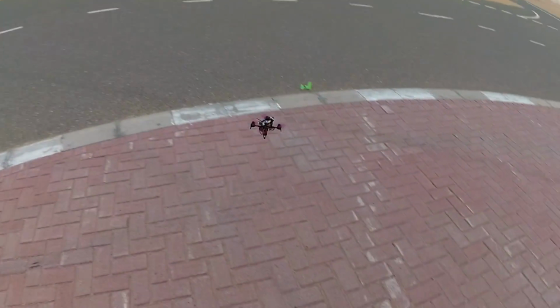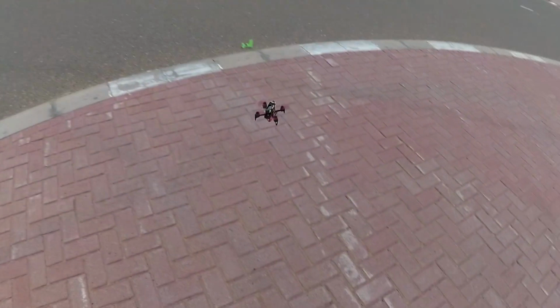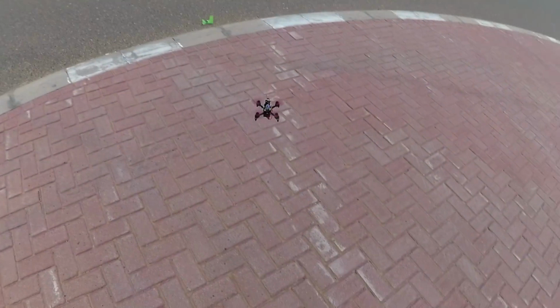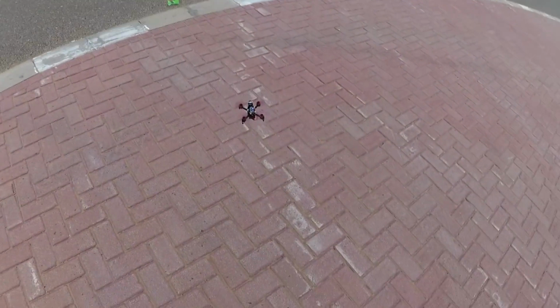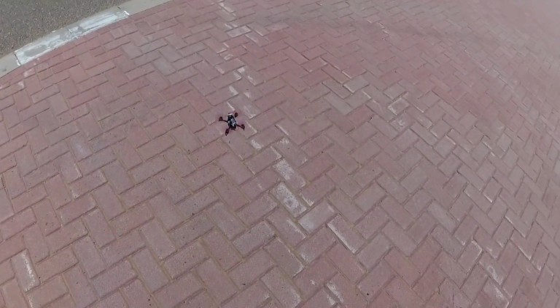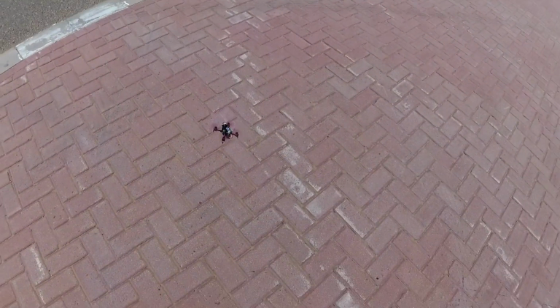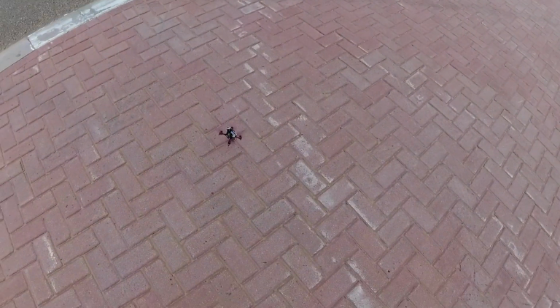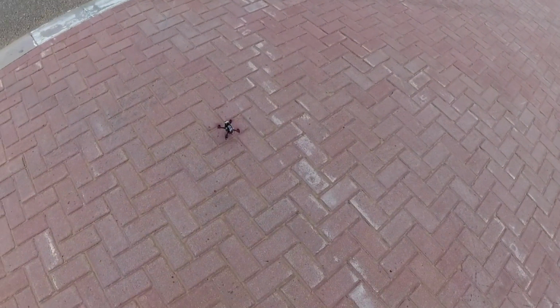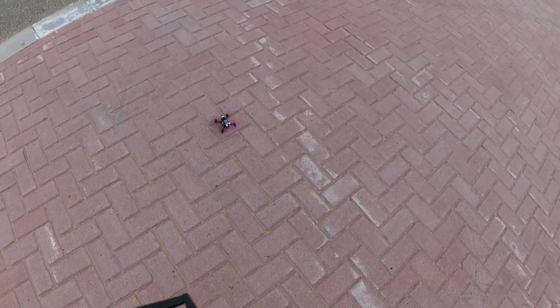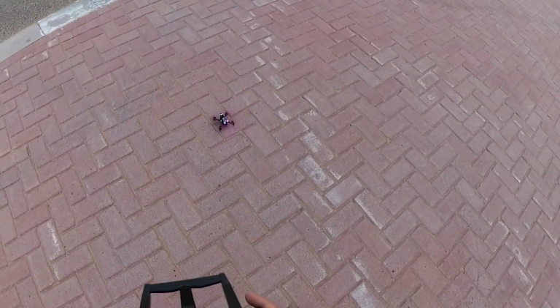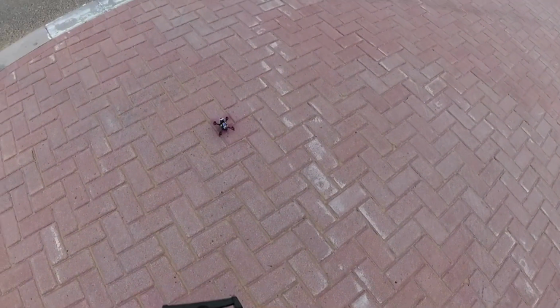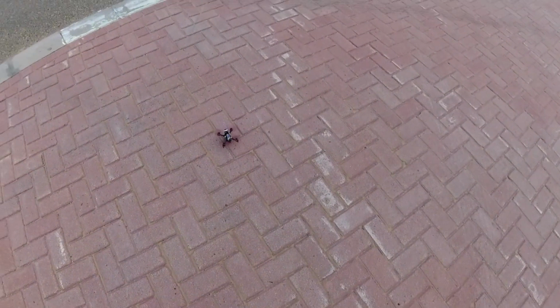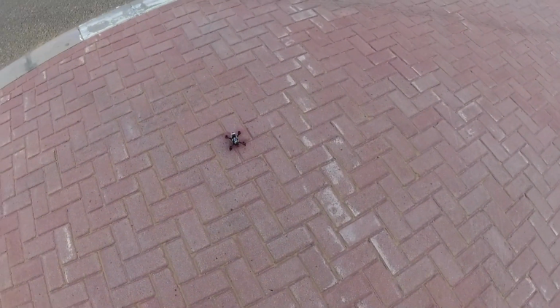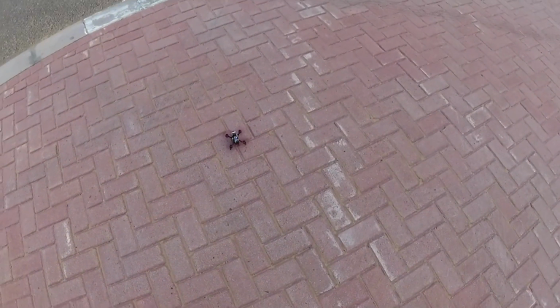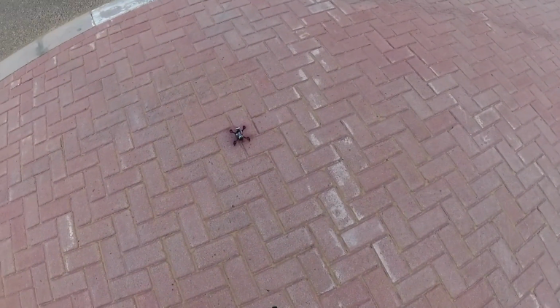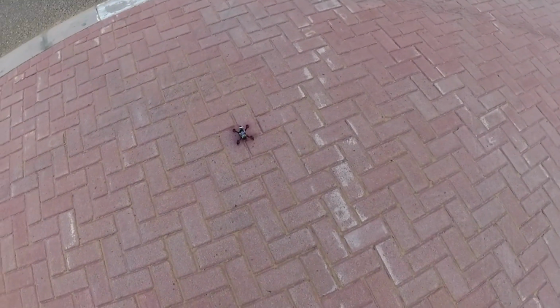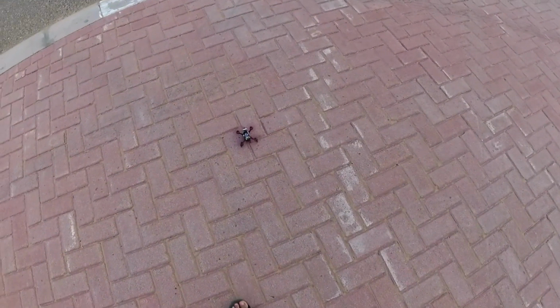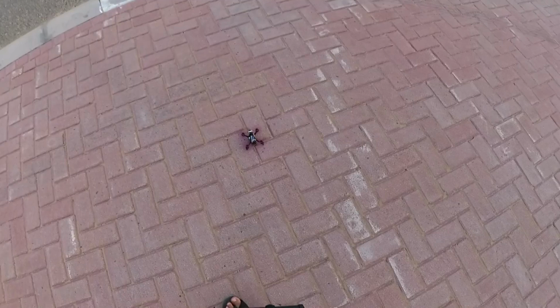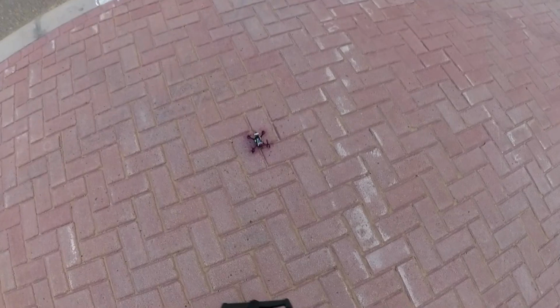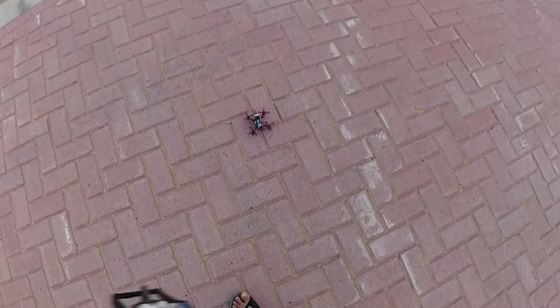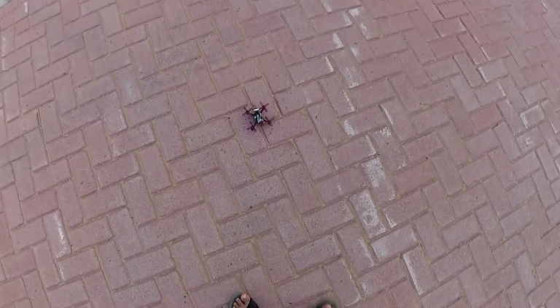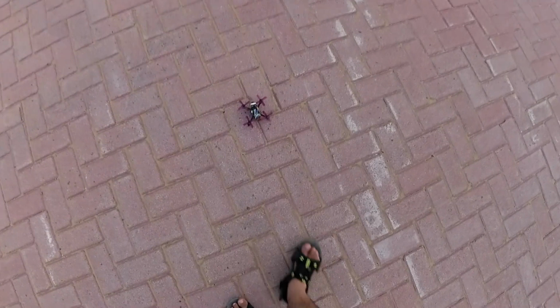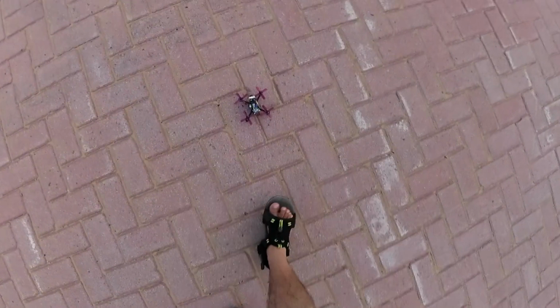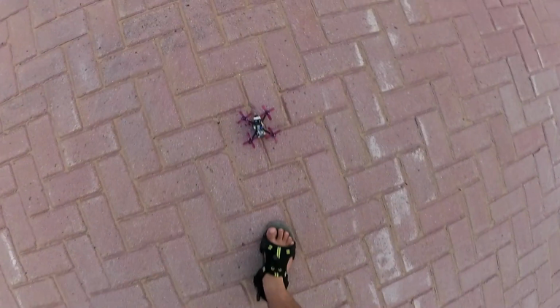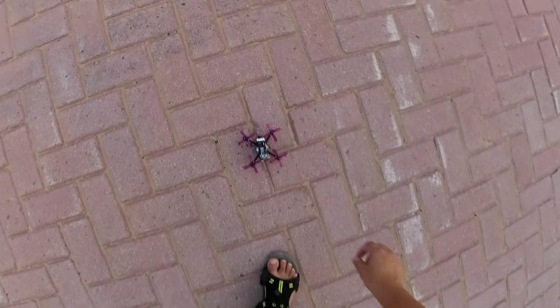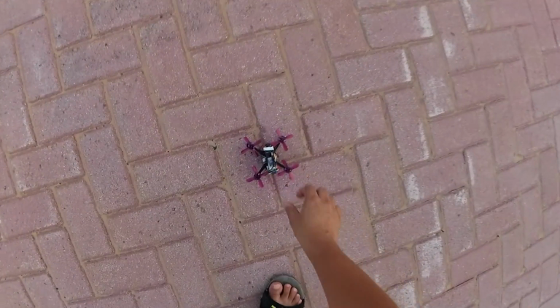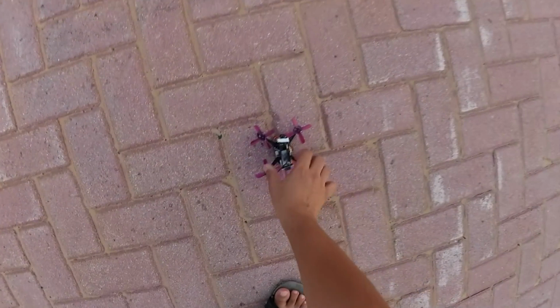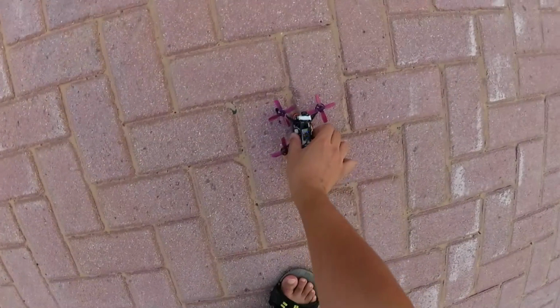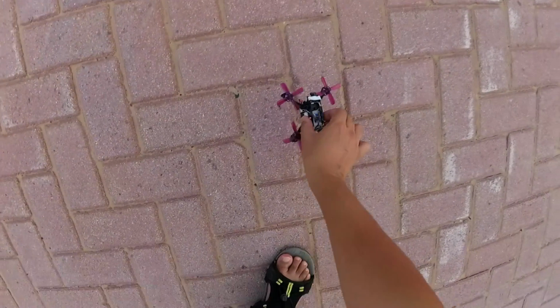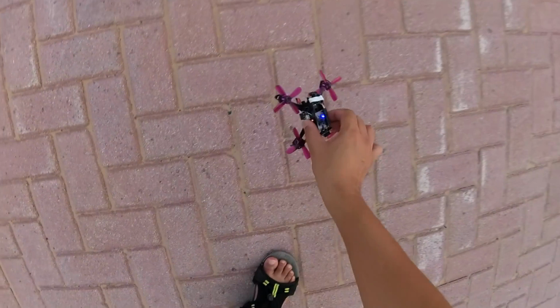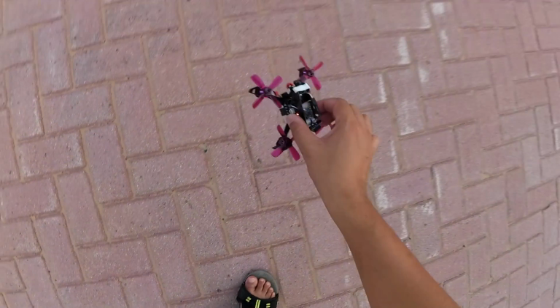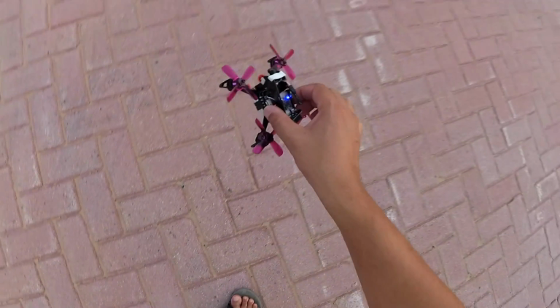Now the beeper is constantly going off. All right, let's fly FPV on it.